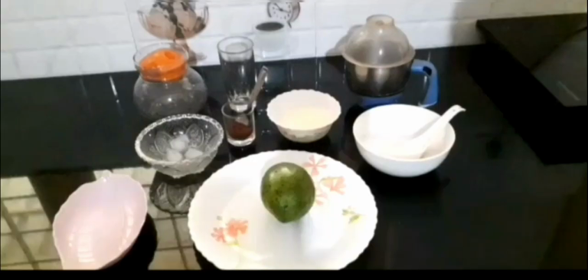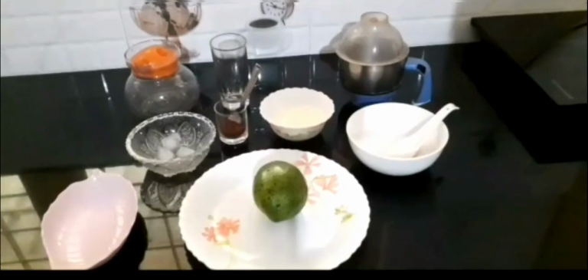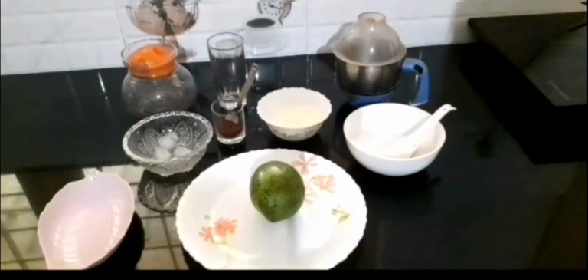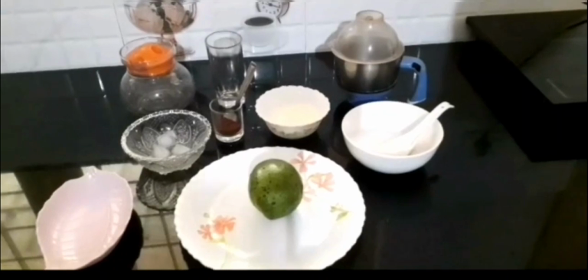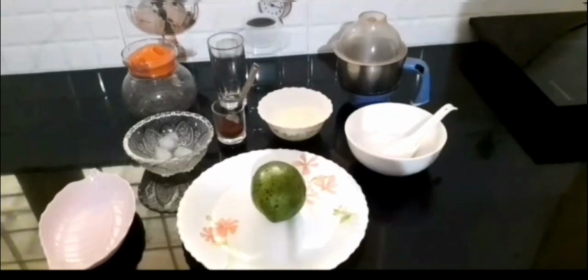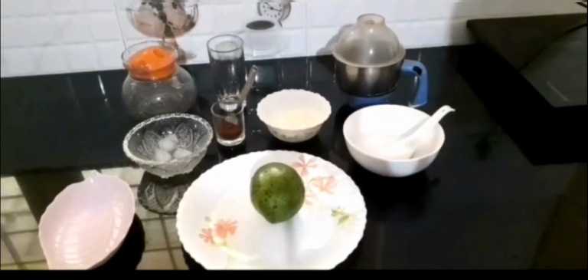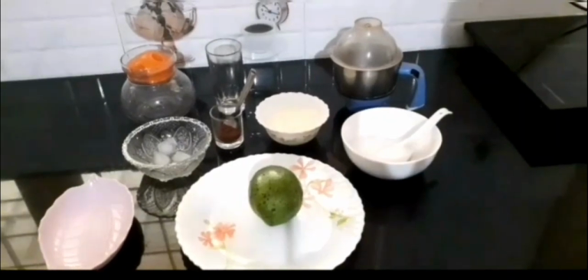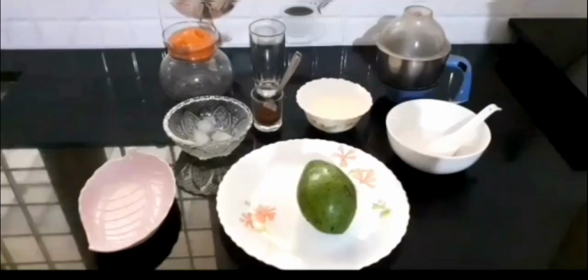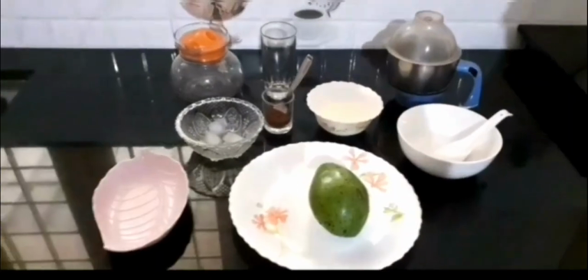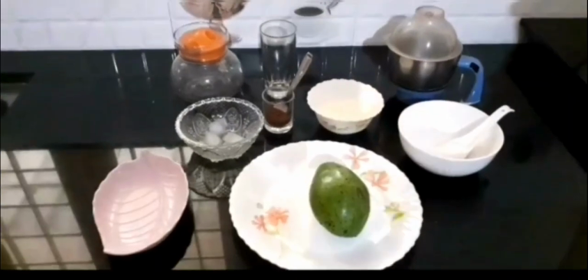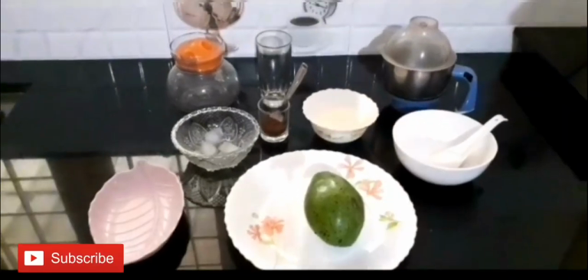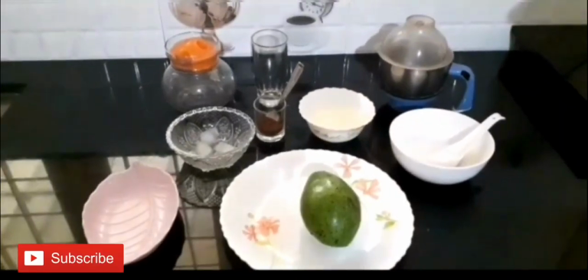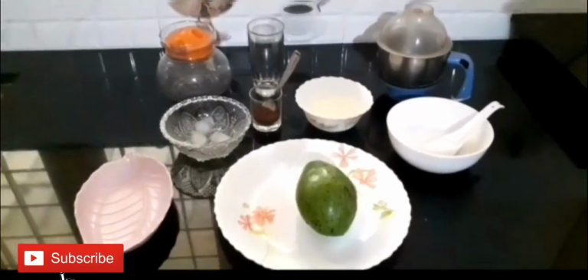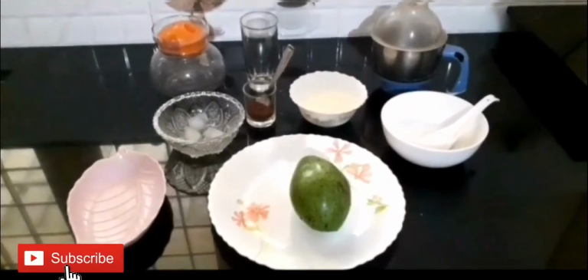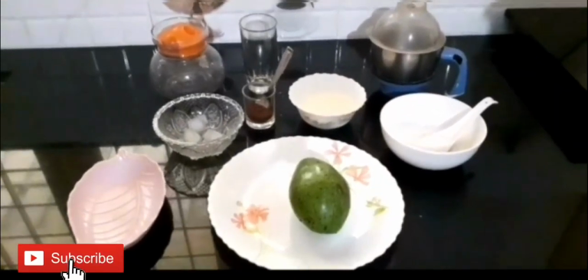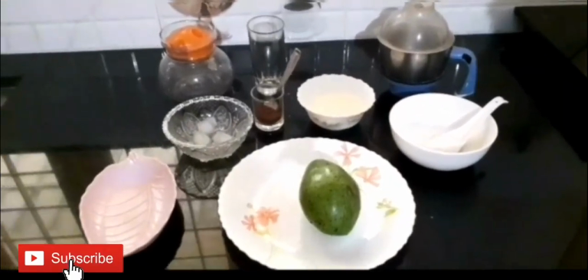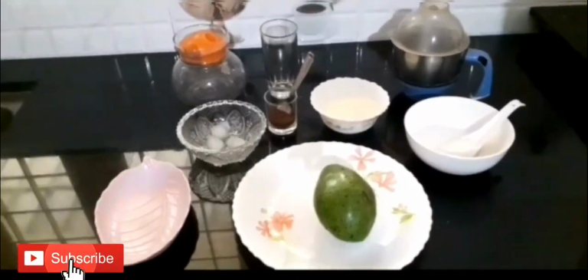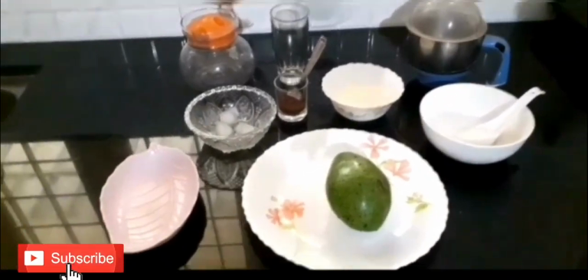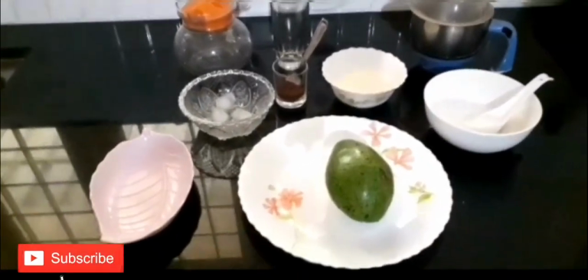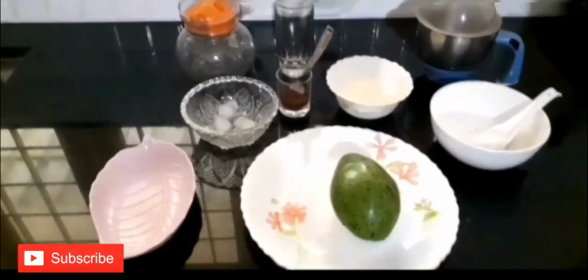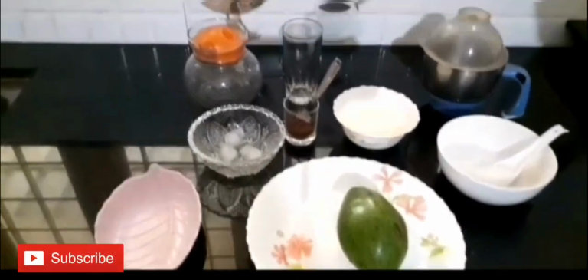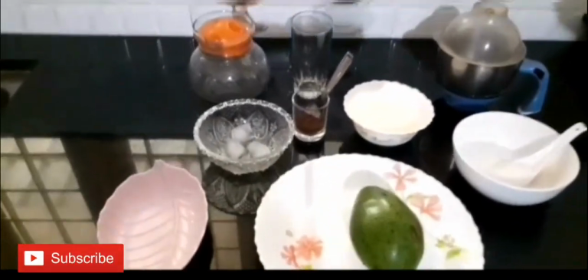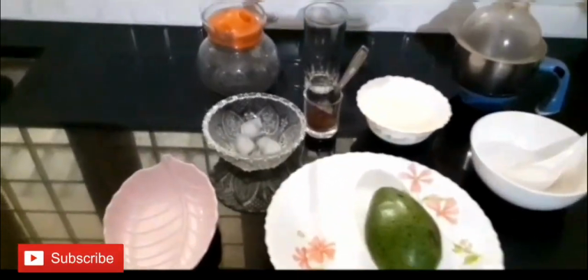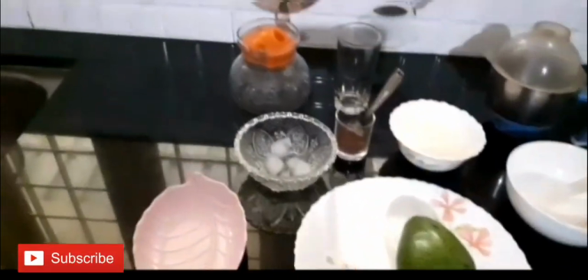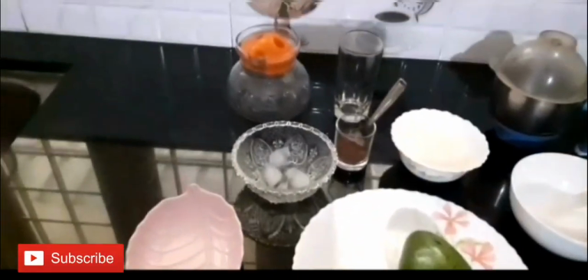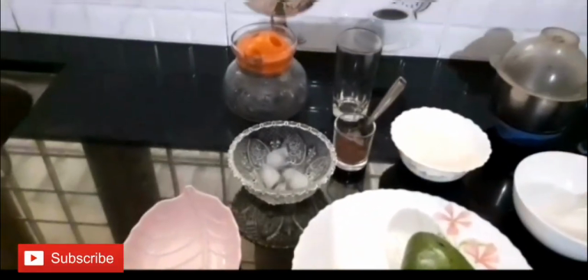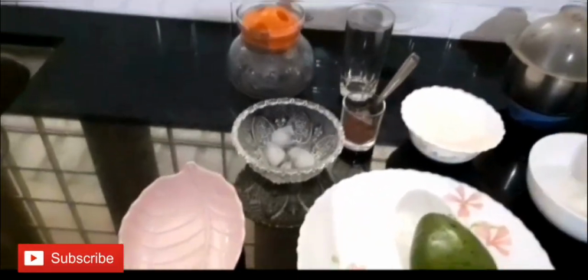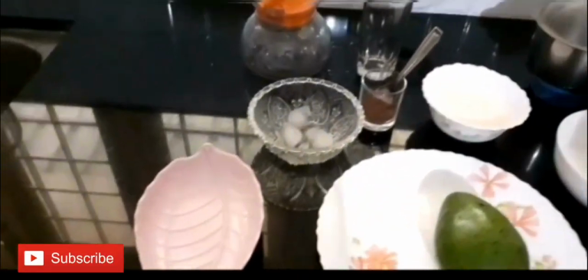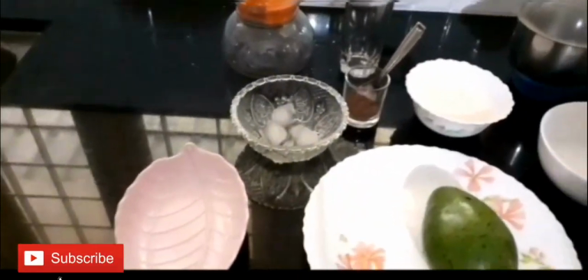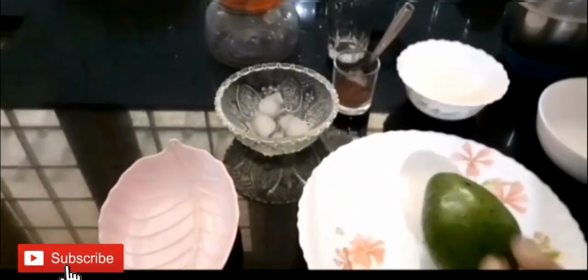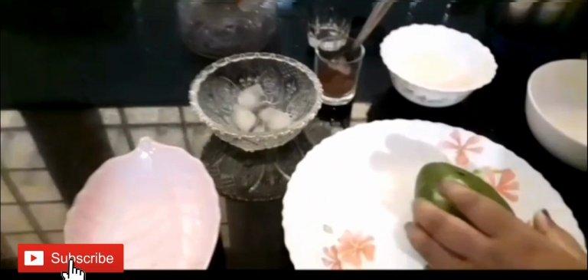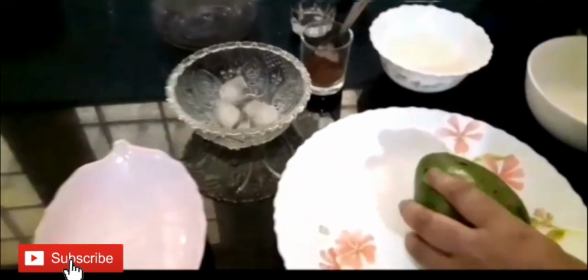Hello friends! Welcome to my channel! Today we are going to make a chocolate avocado shake.